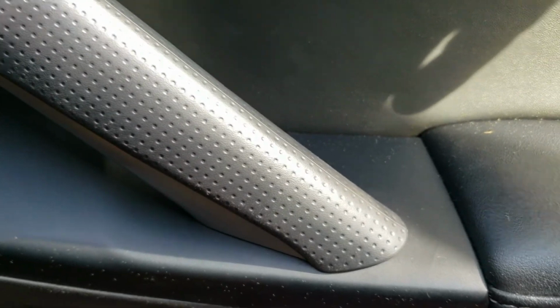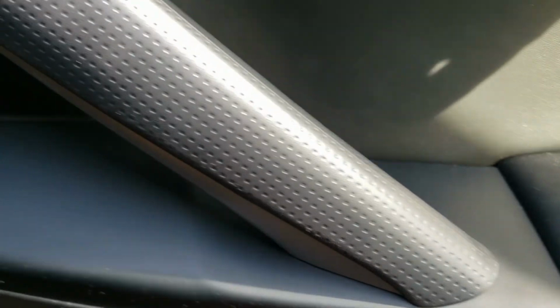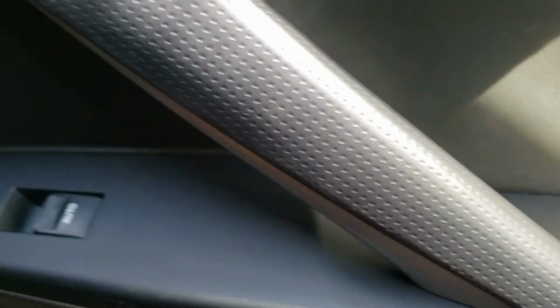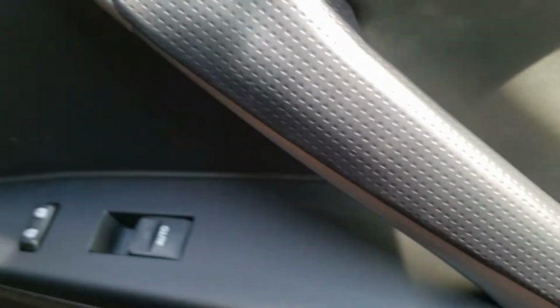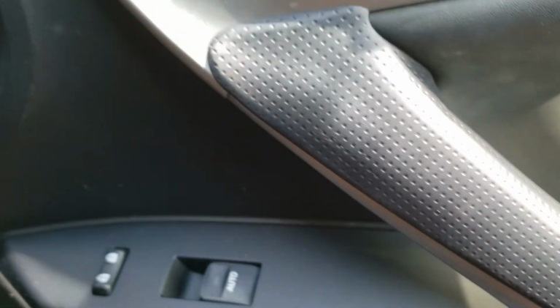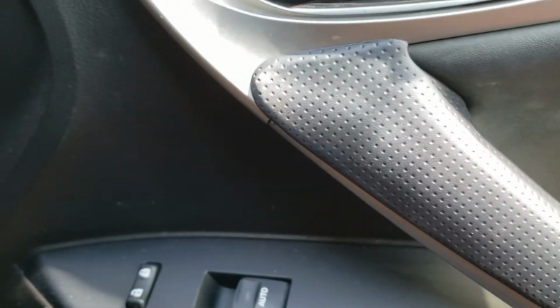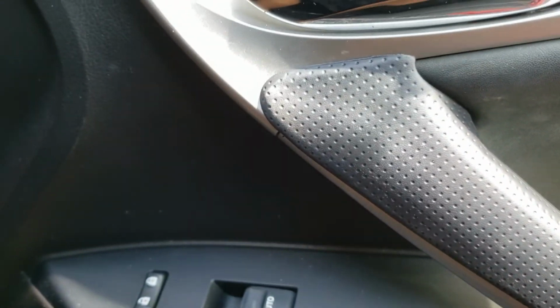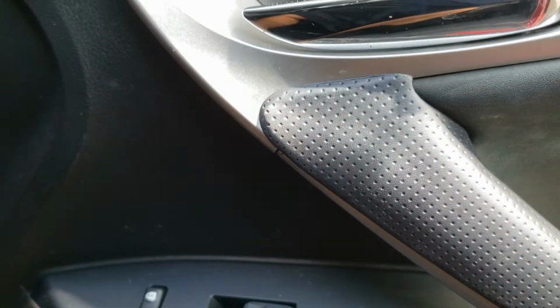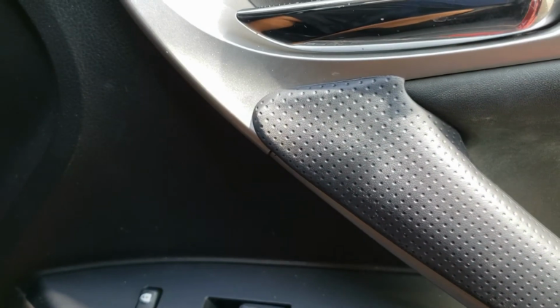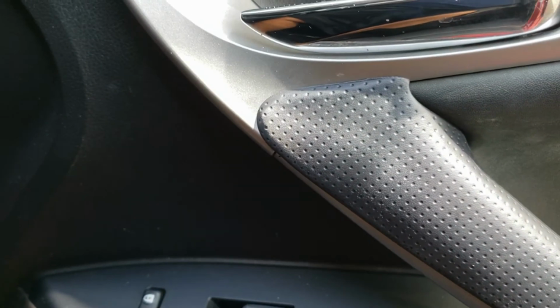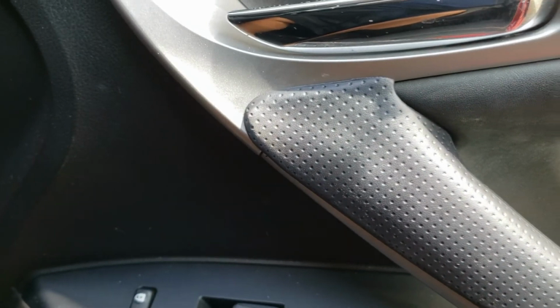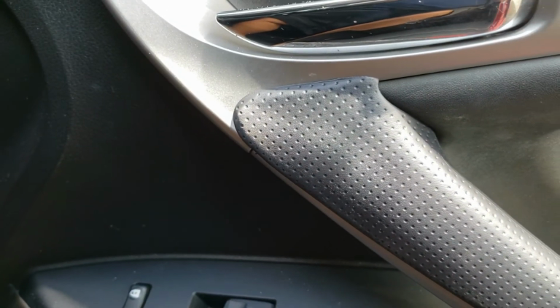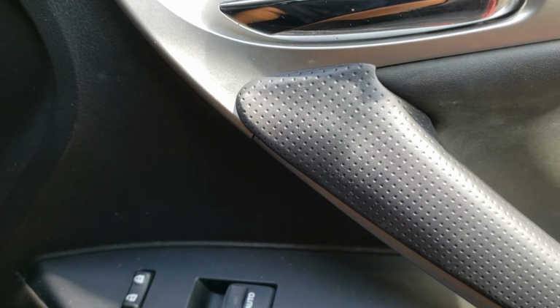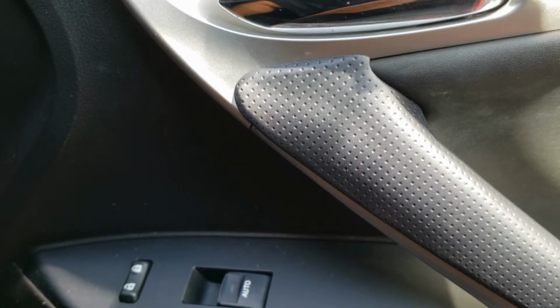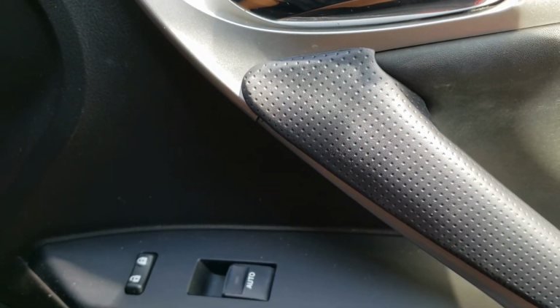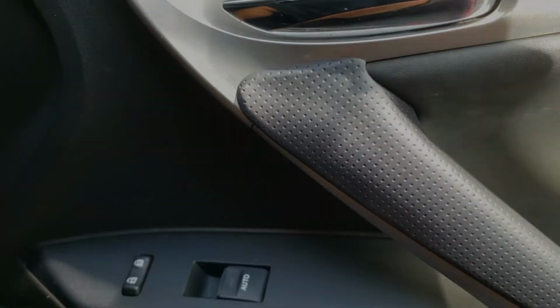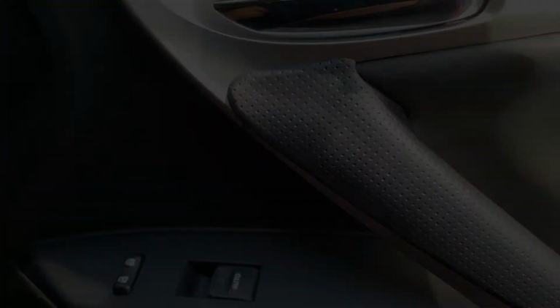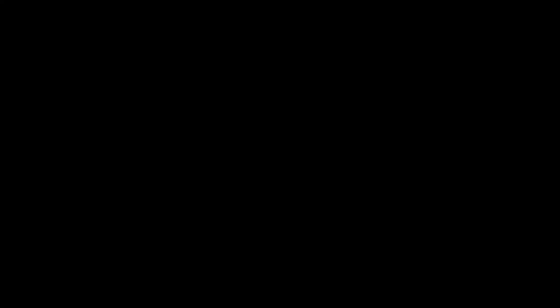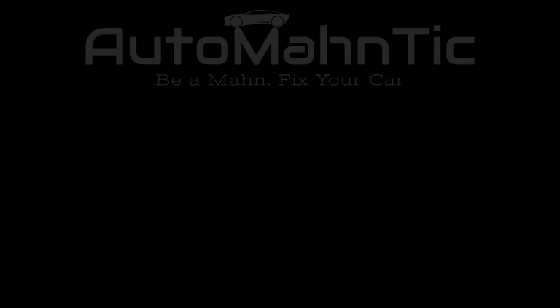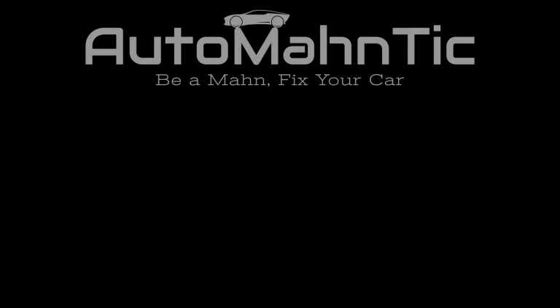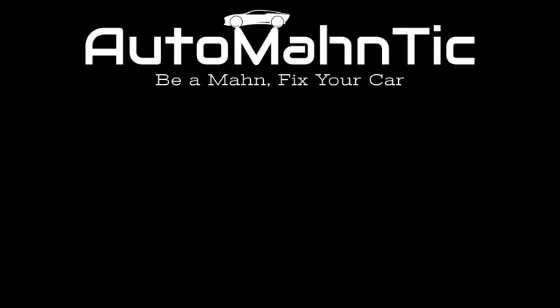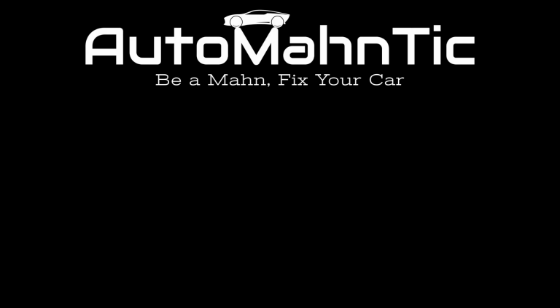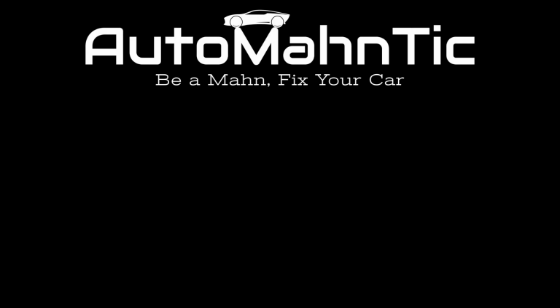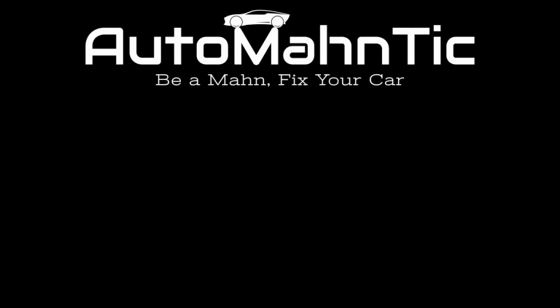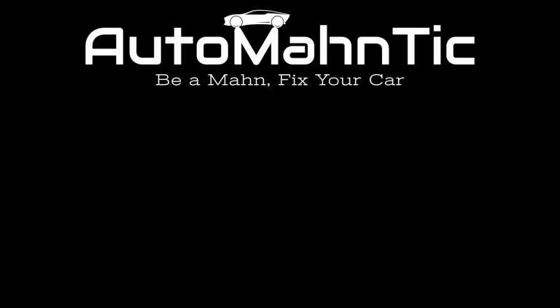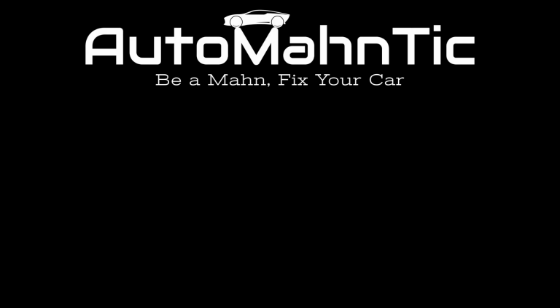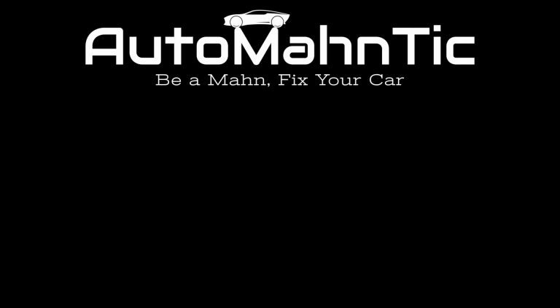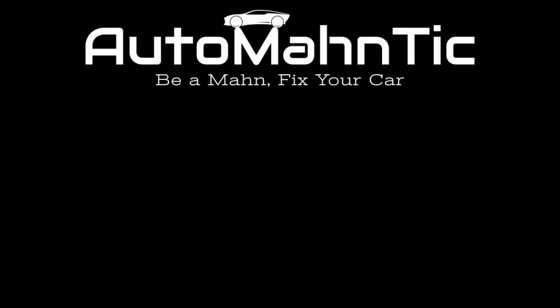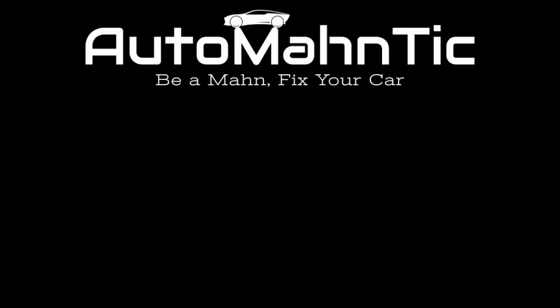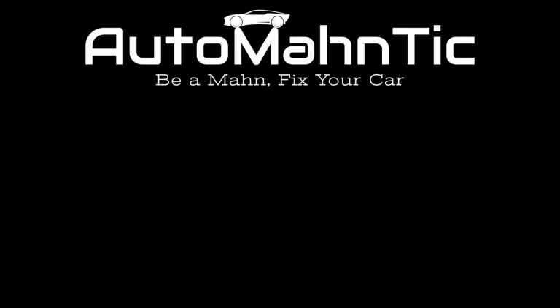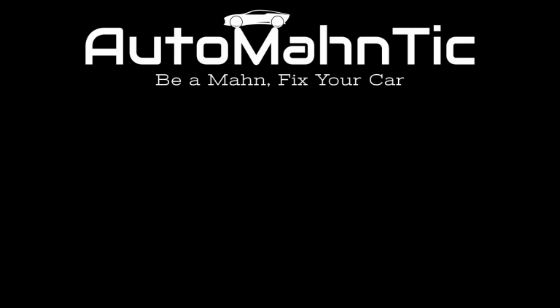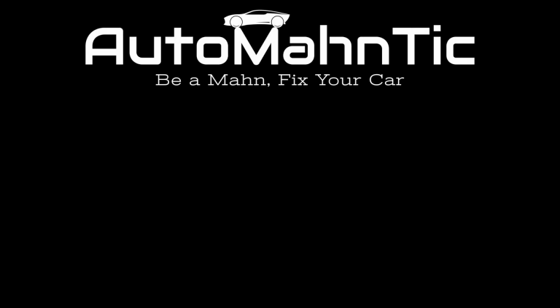If you found this video helpful, consider liking and subscribing, and the link for the trim piece will be in the description below.